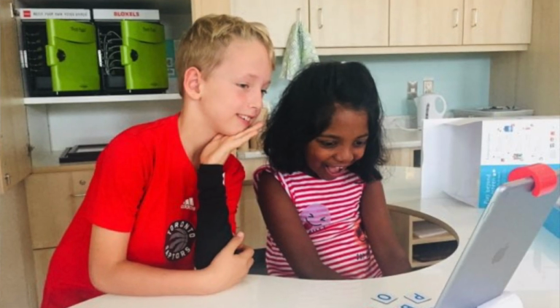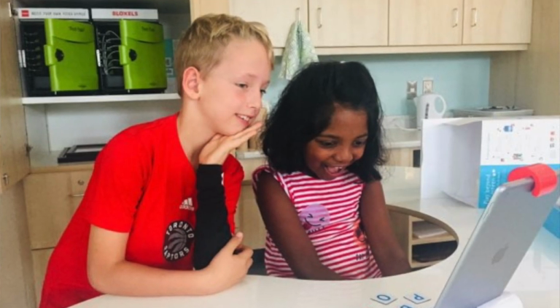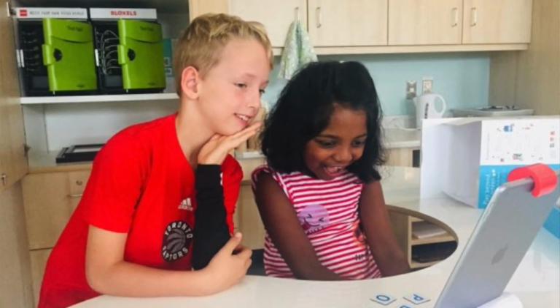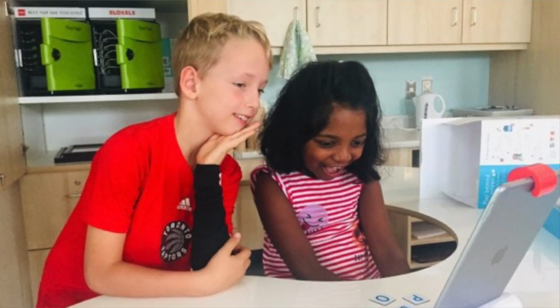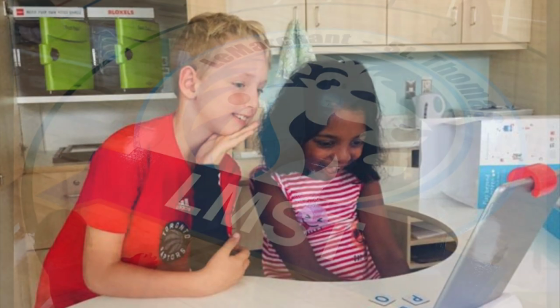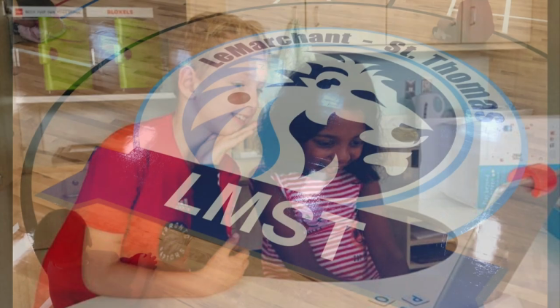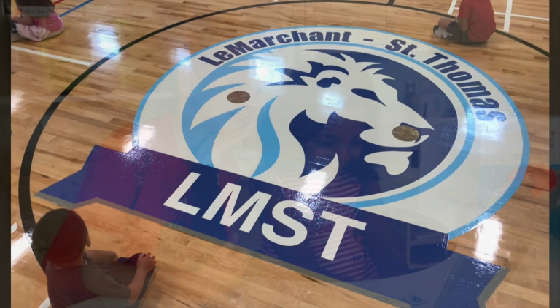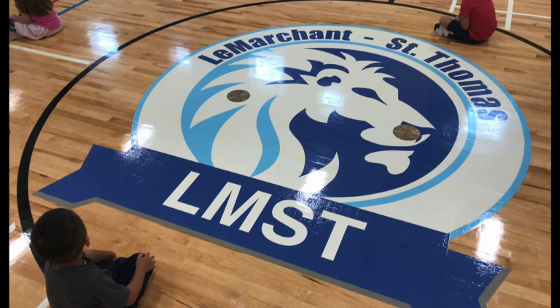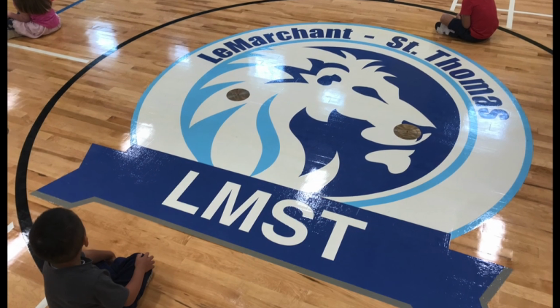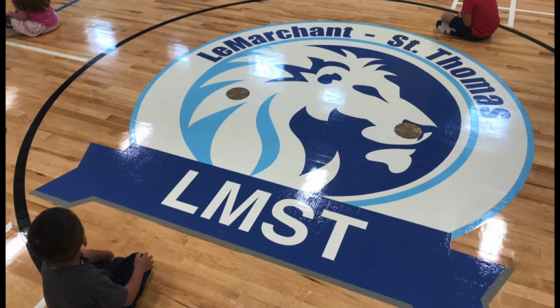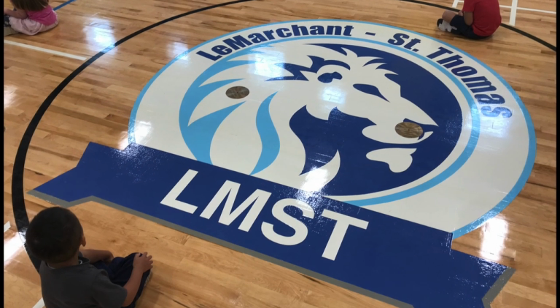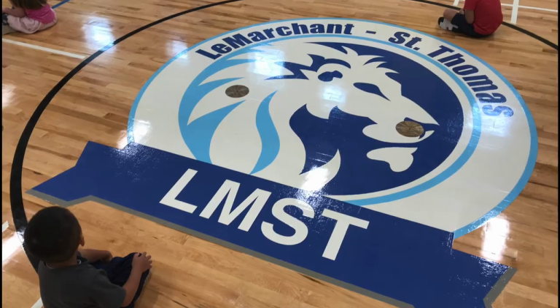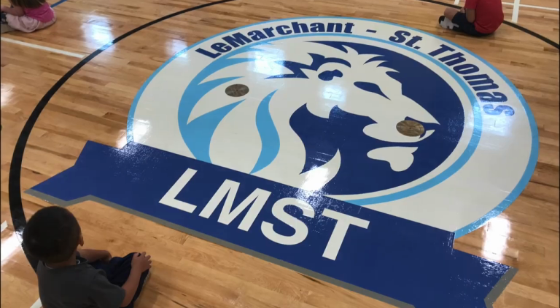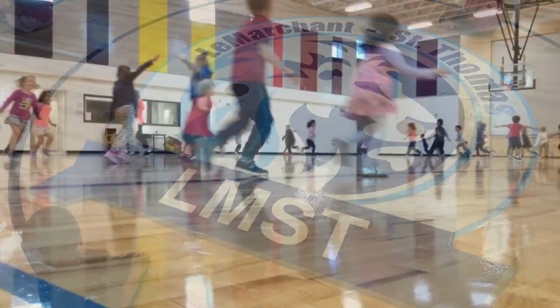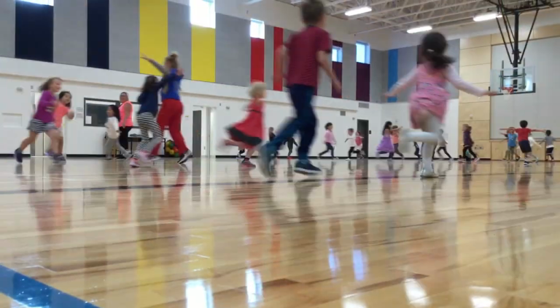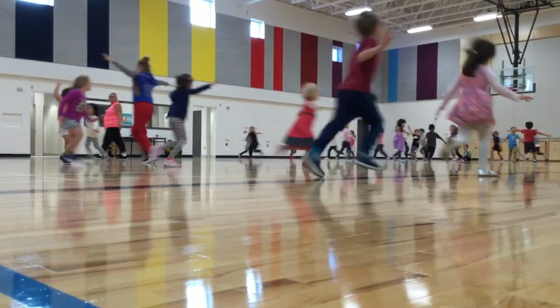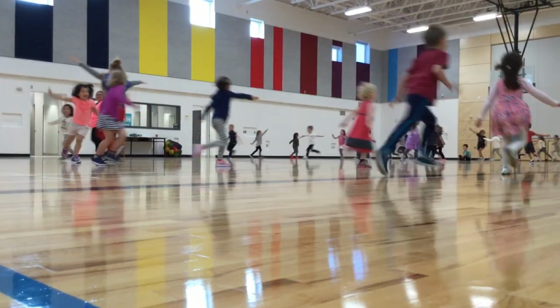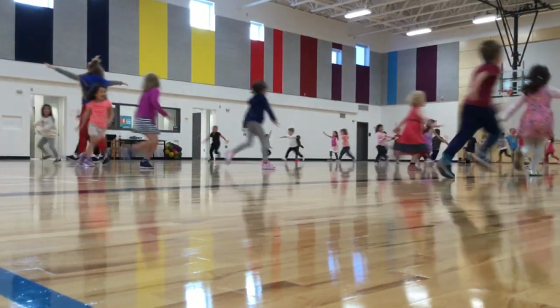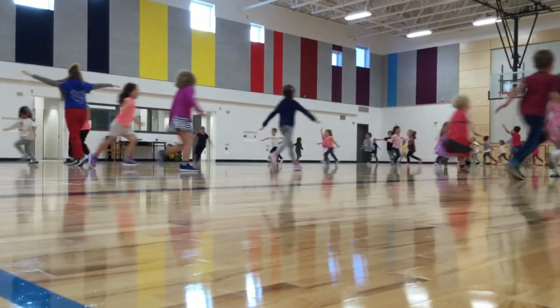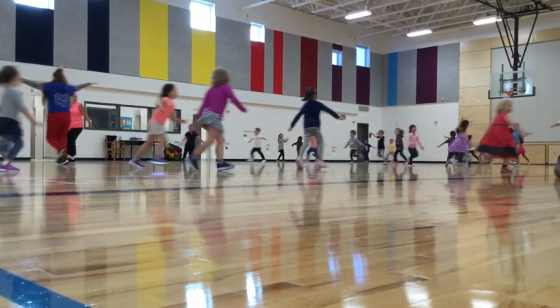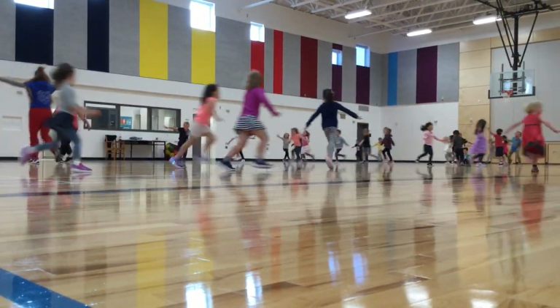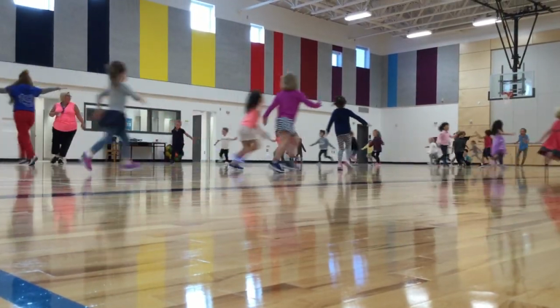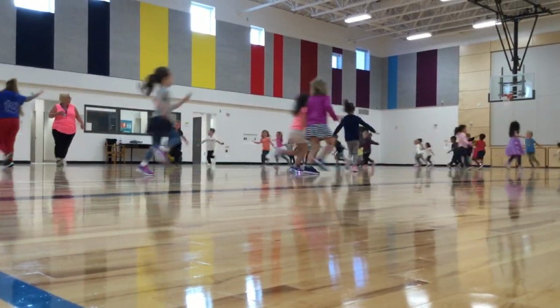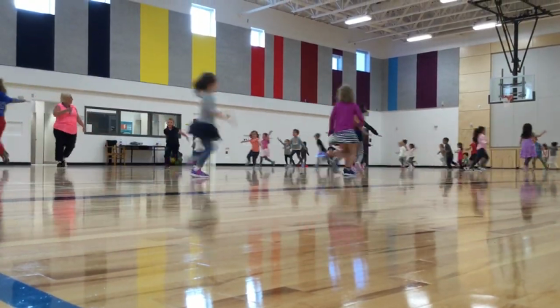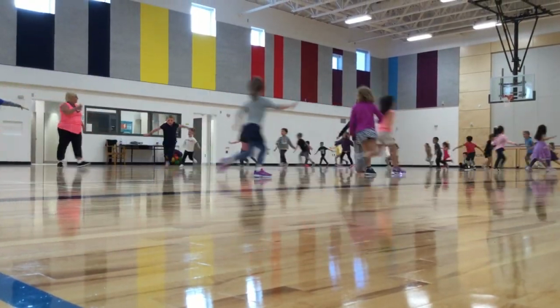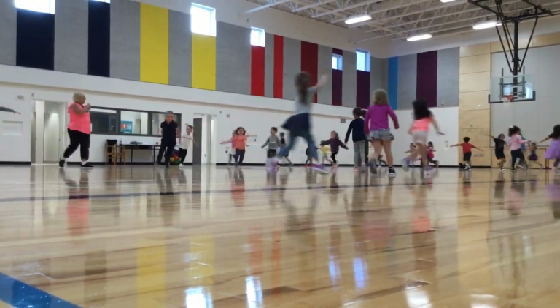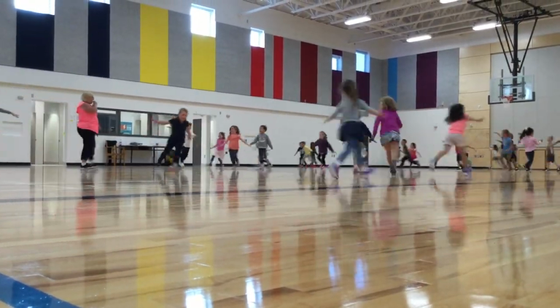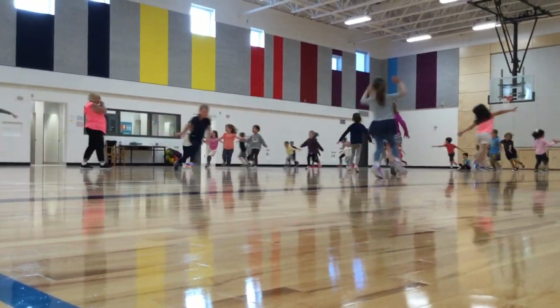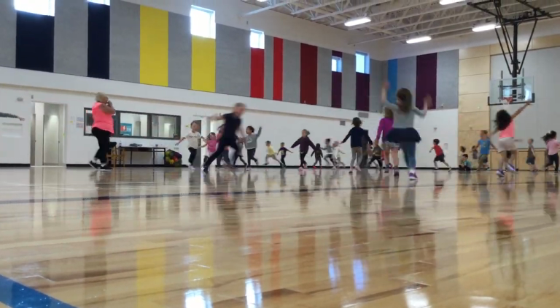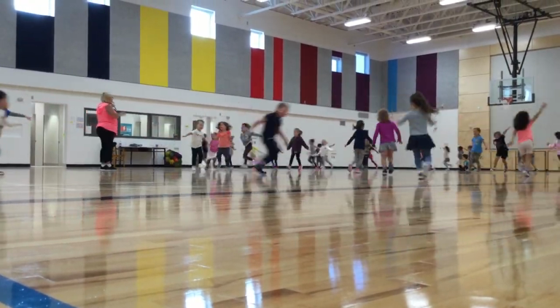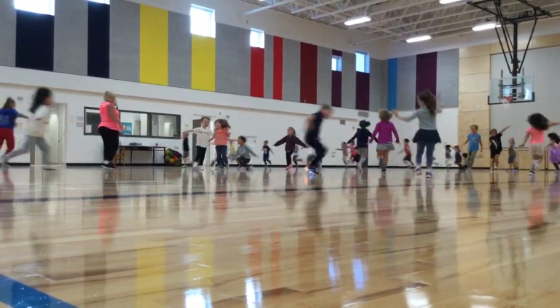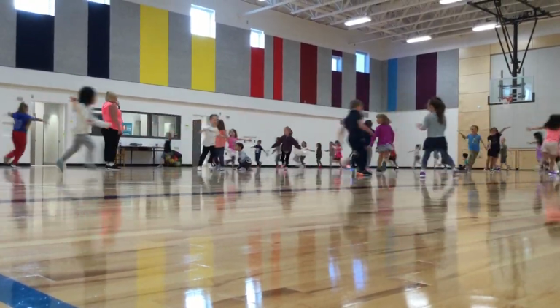Very fun. I like the gym because of the basketball nets and also the coloring on the walls in the gym. That's pretty nice.